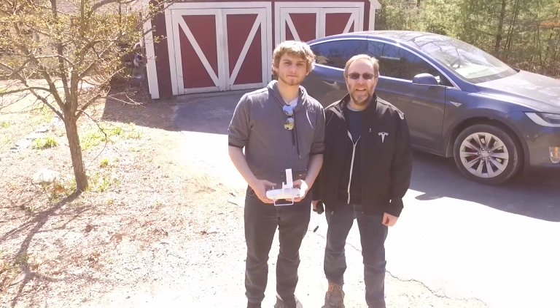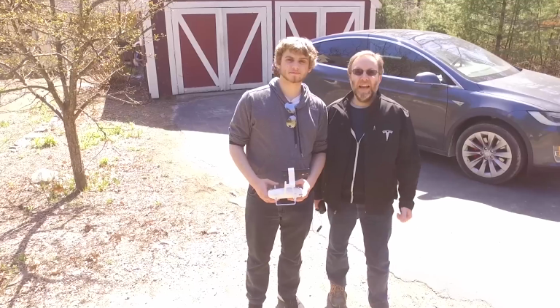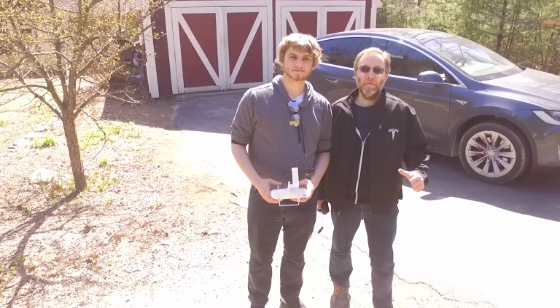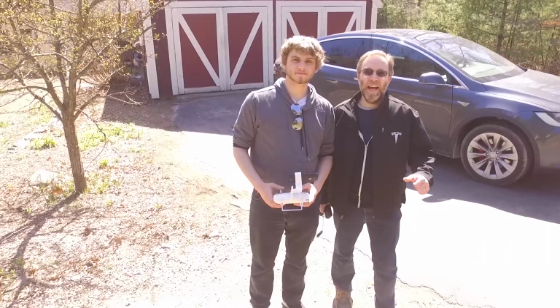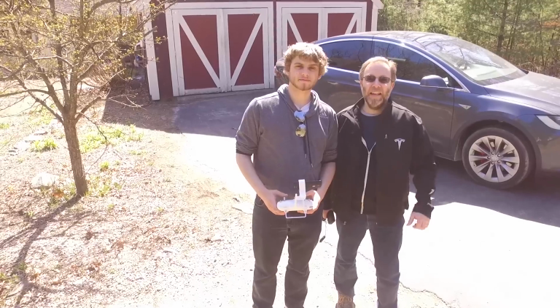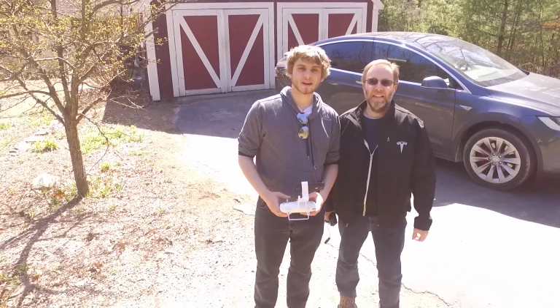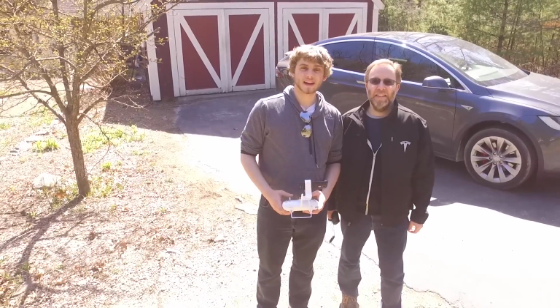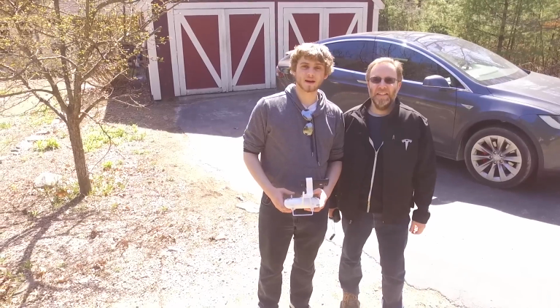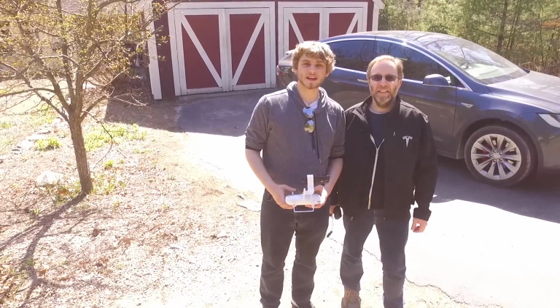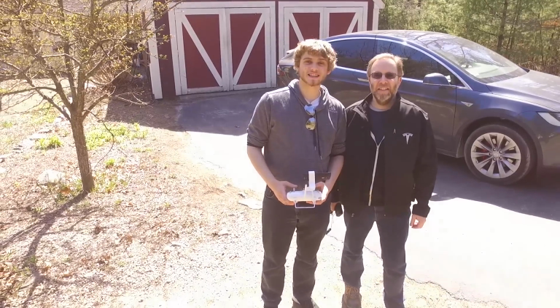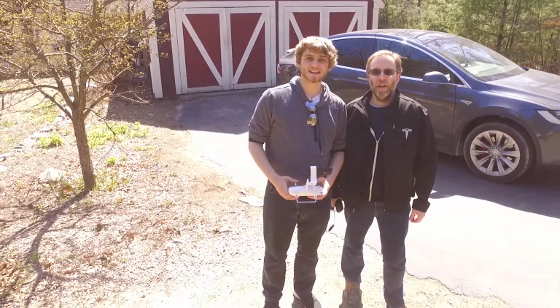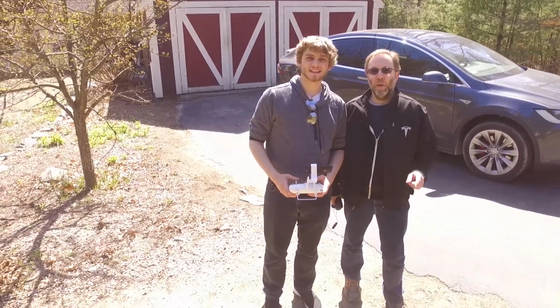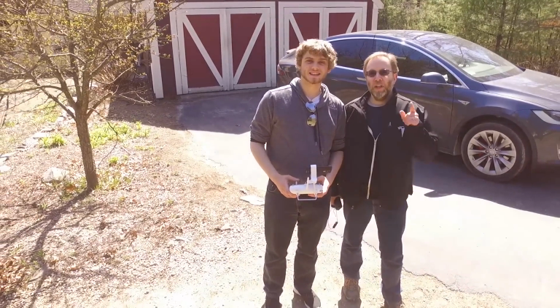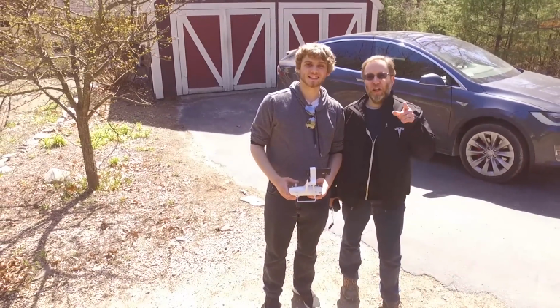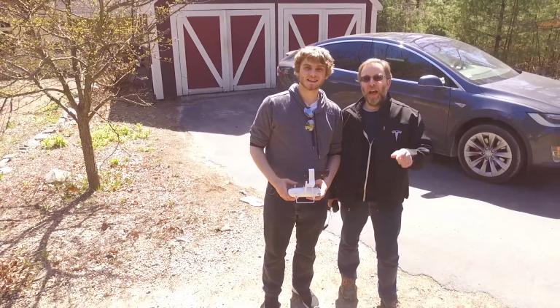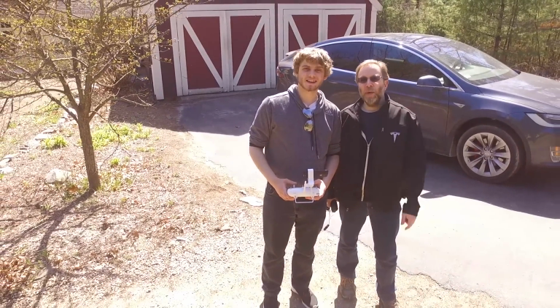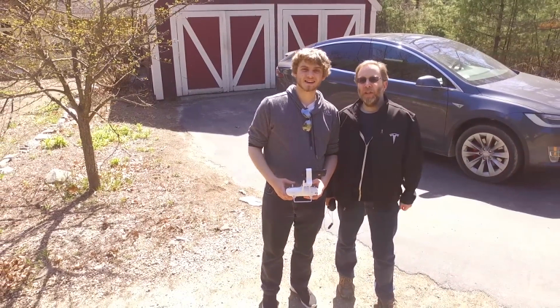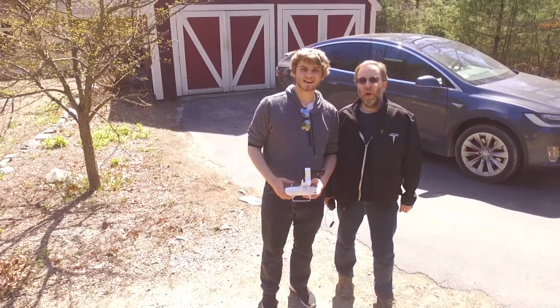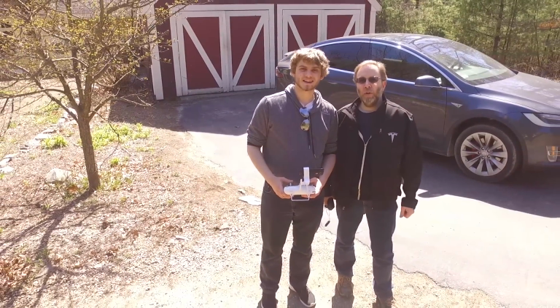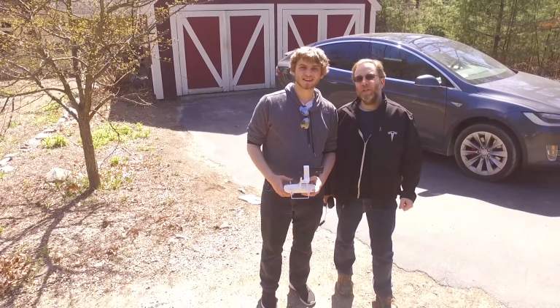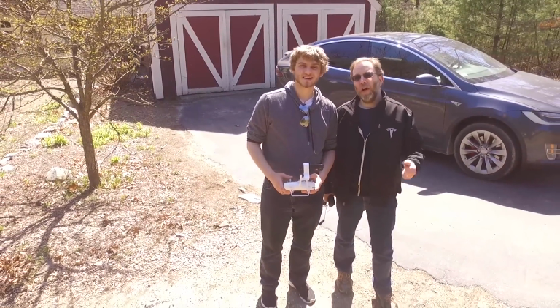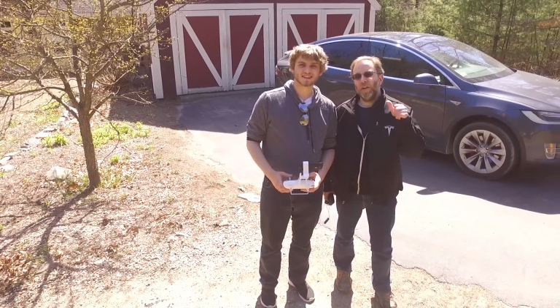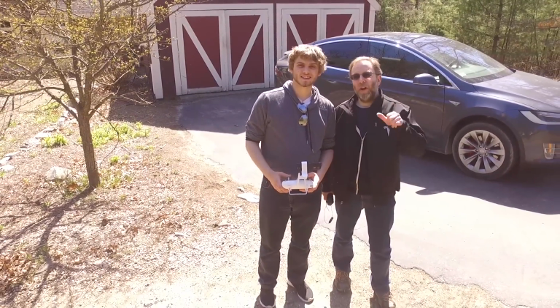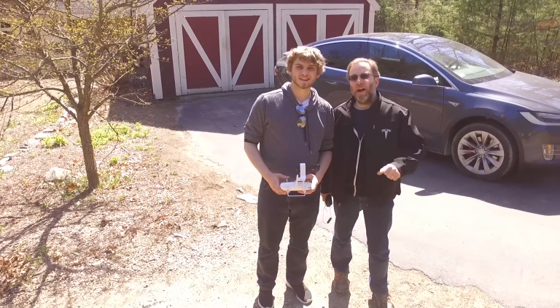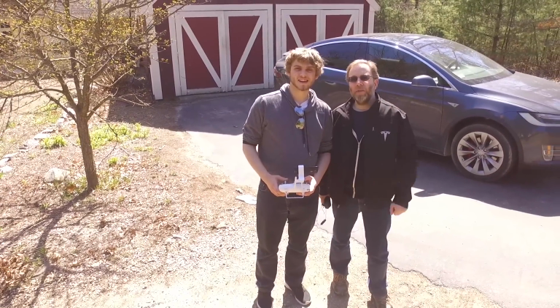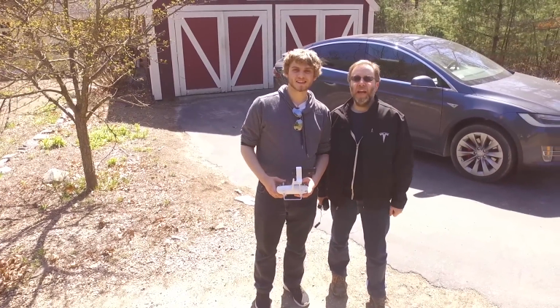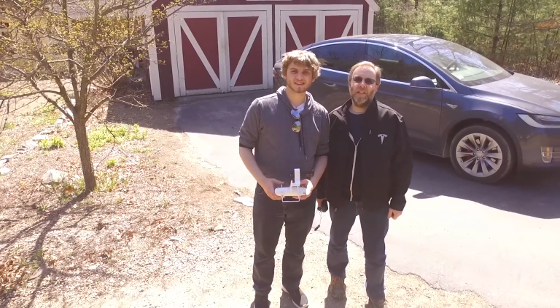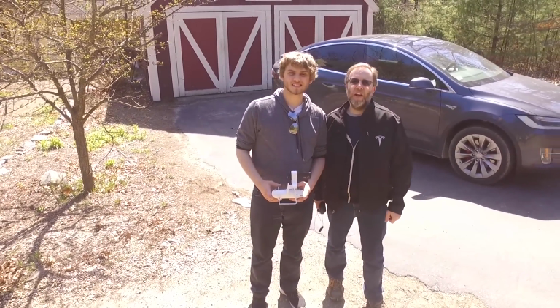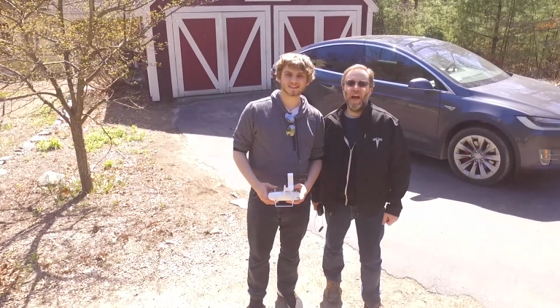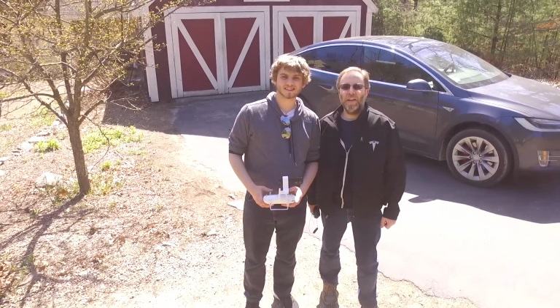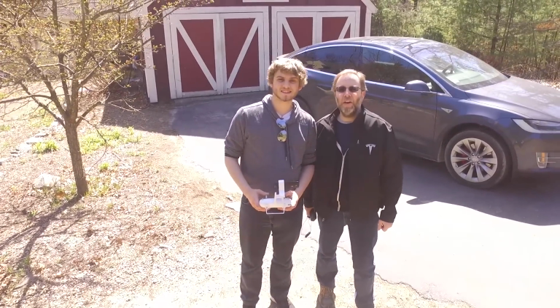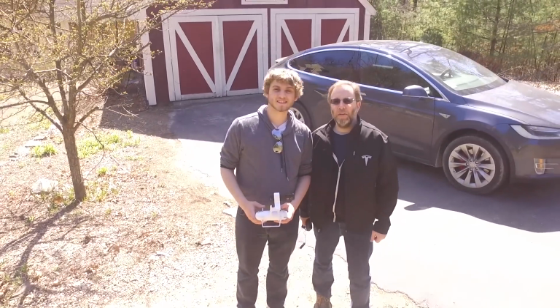Hey, I'm Zach and I'm Jesse. We're gonna show you how we got solar installed on our house, next on Now You Know.